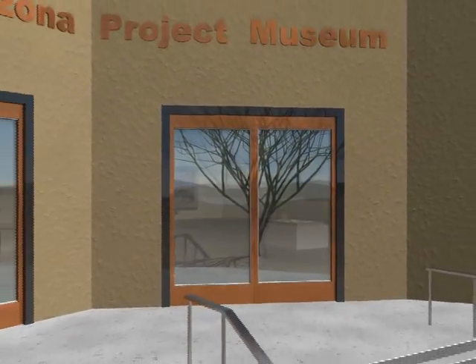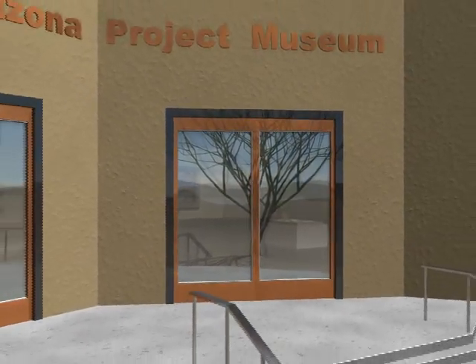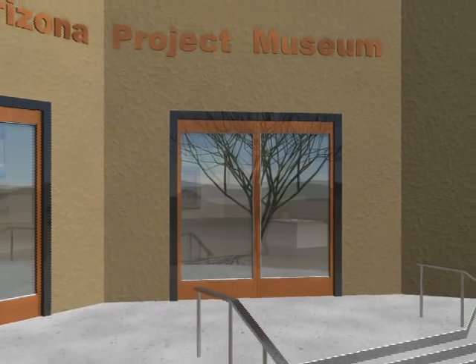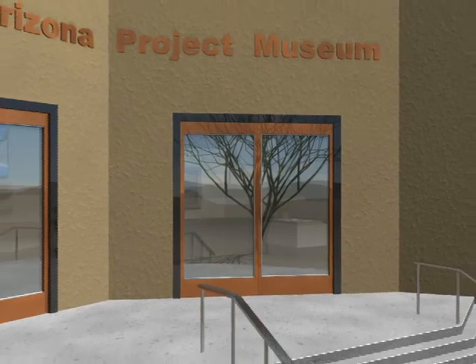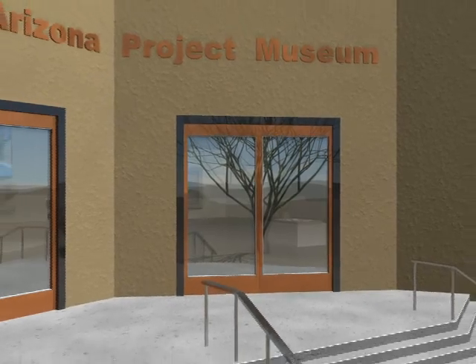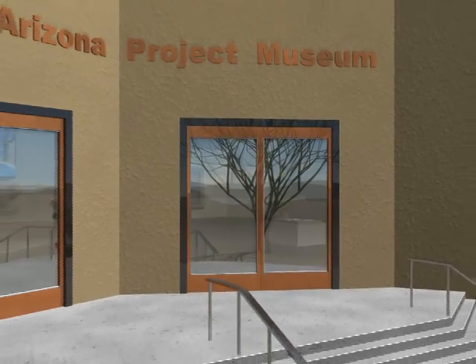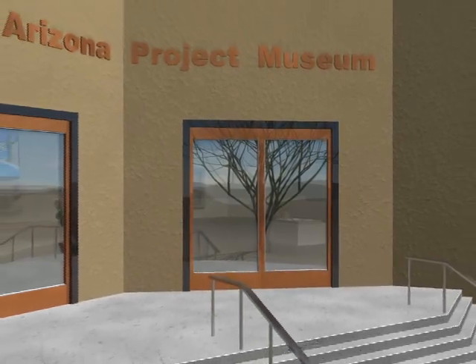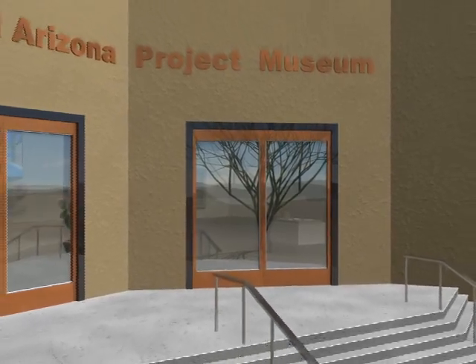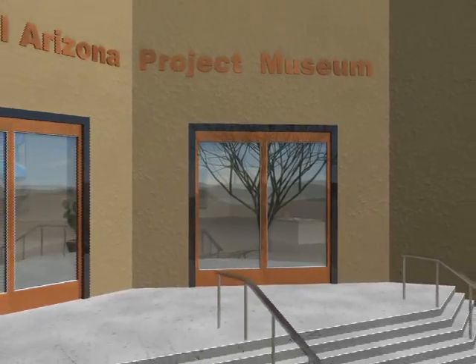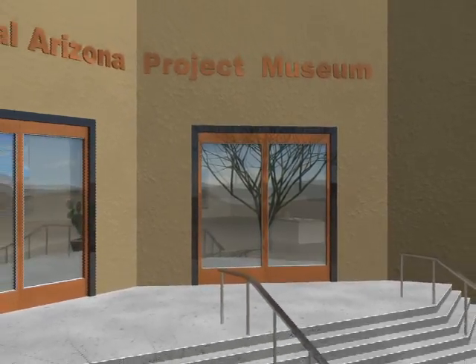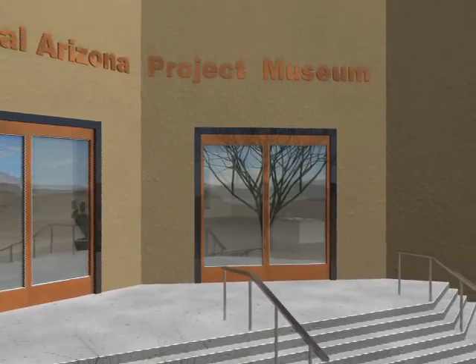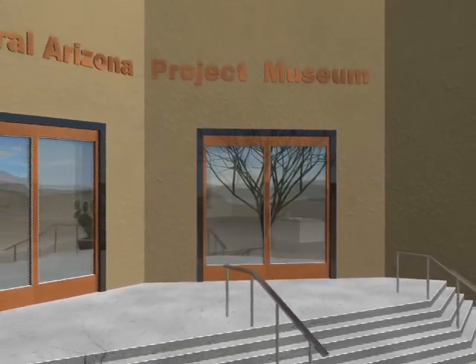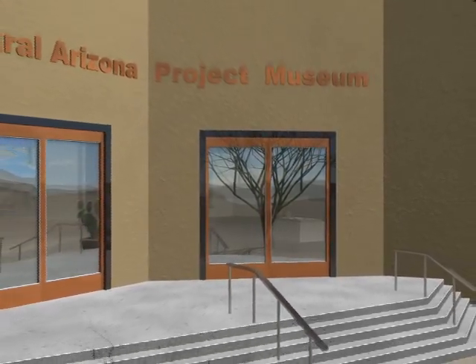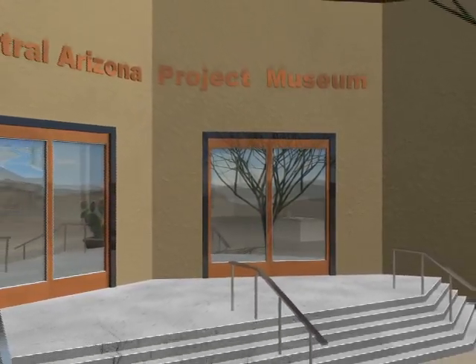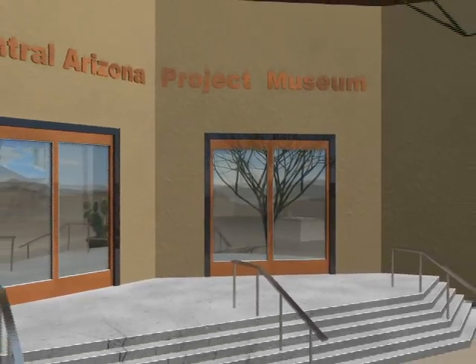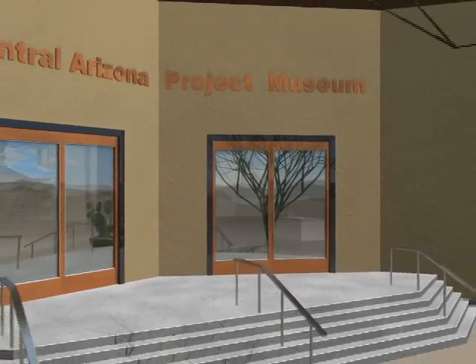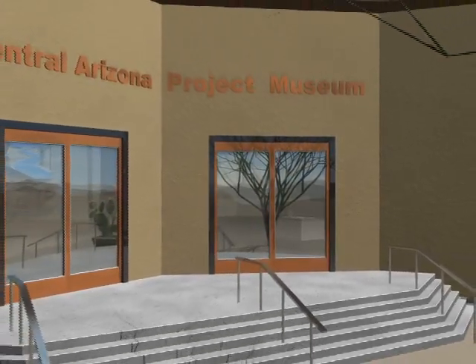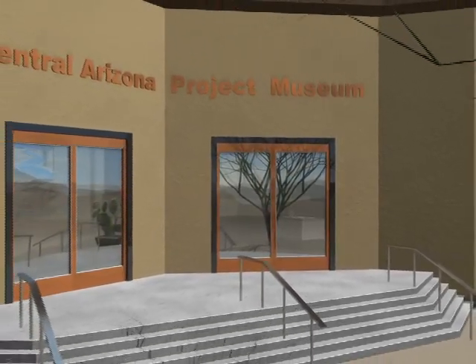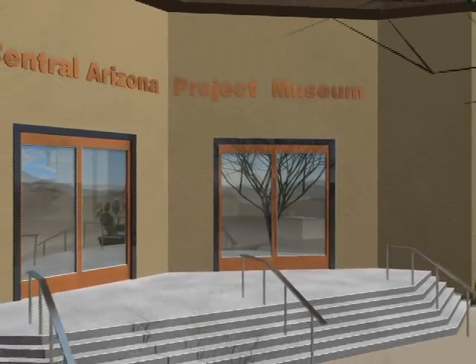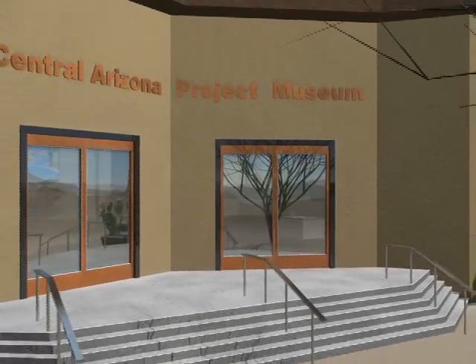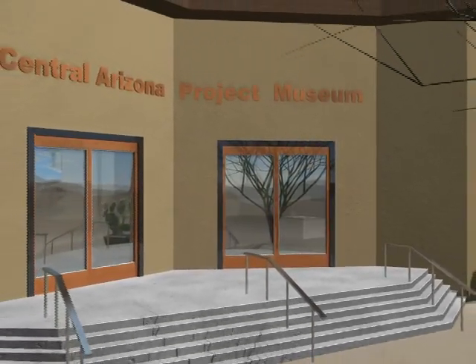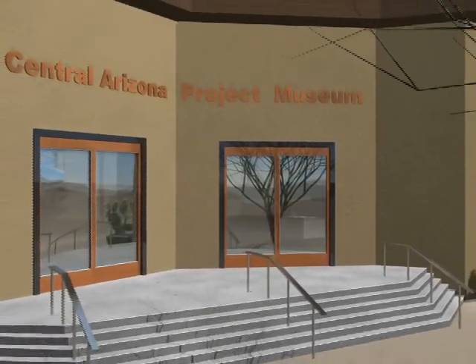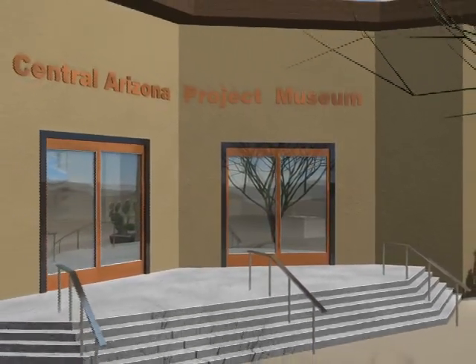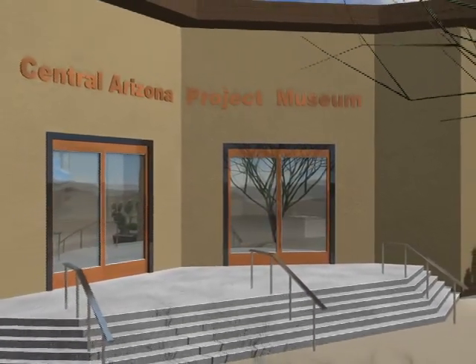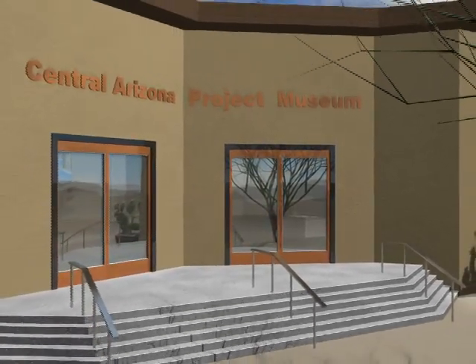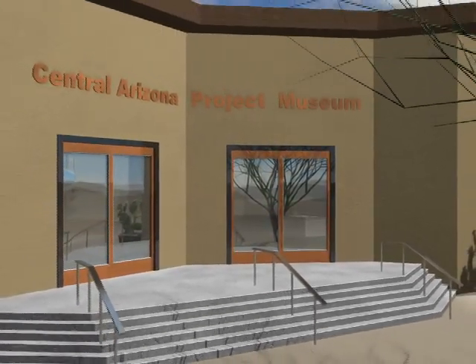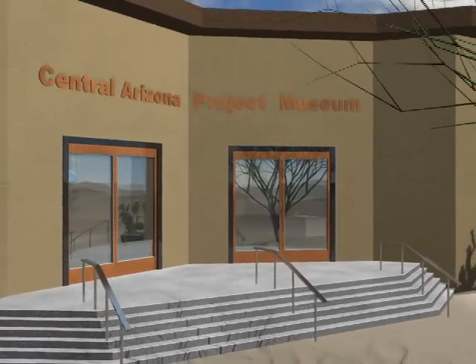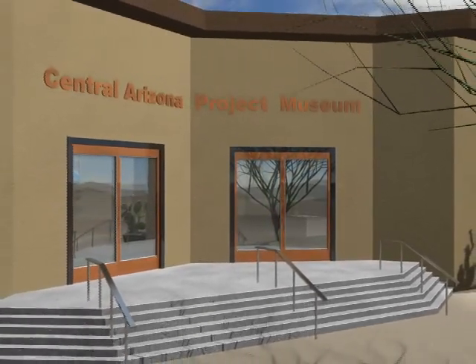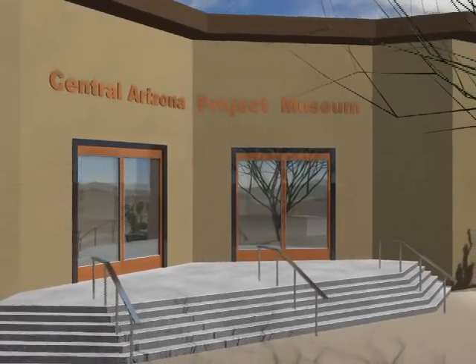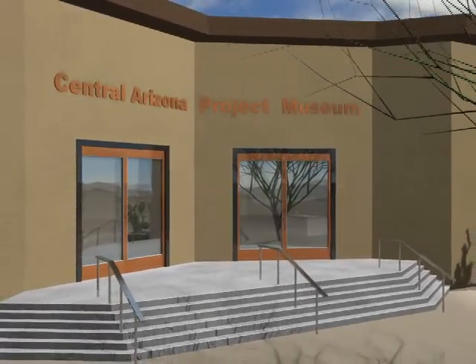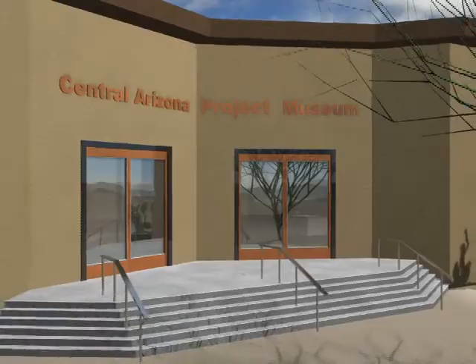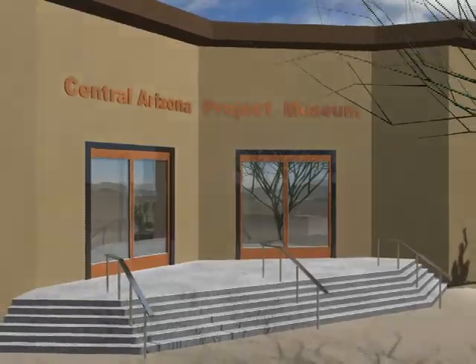Thank you for joining us today for the CAP tour, and we look forward to seeing you again sometime soon.